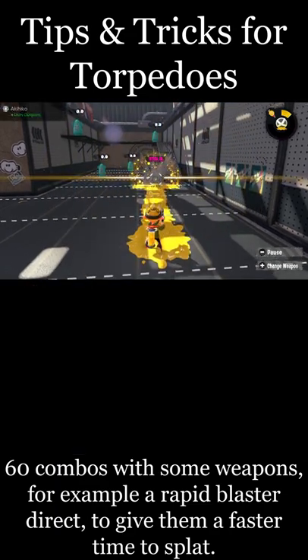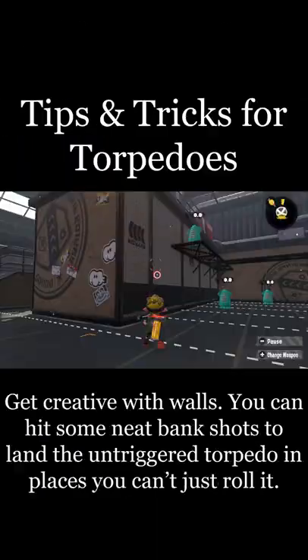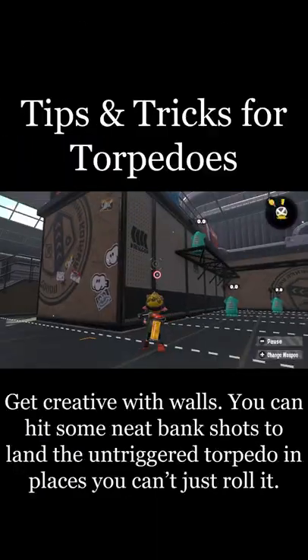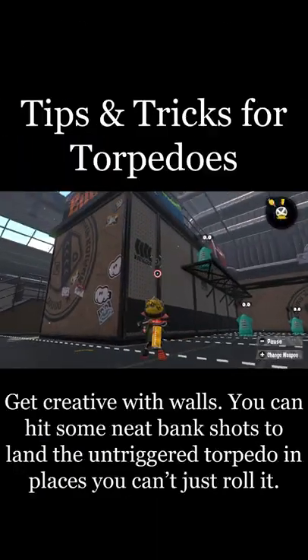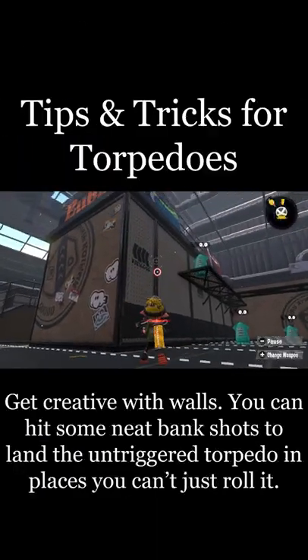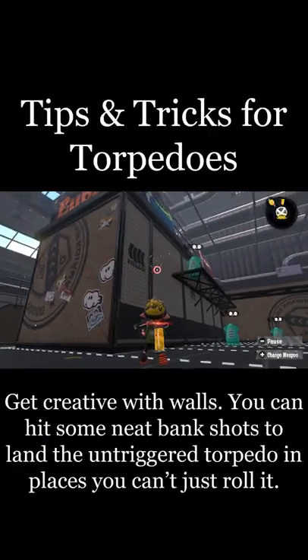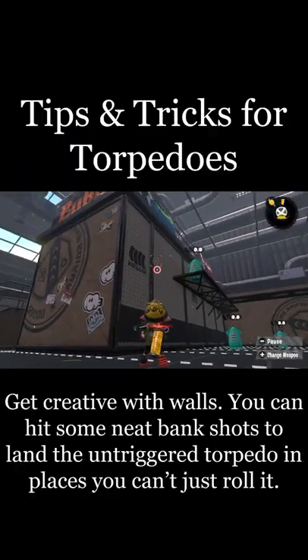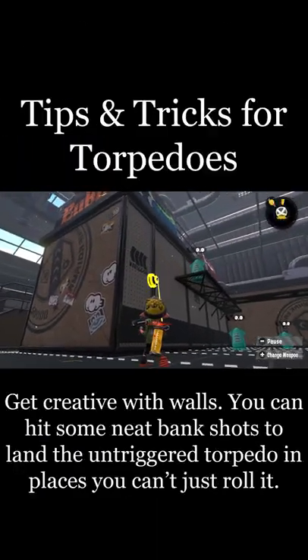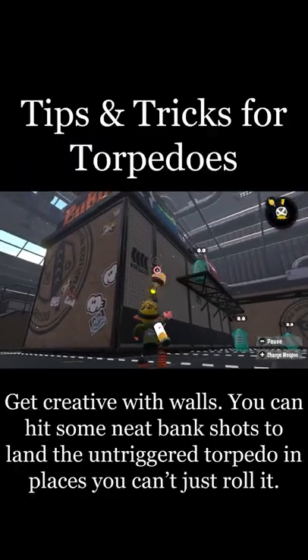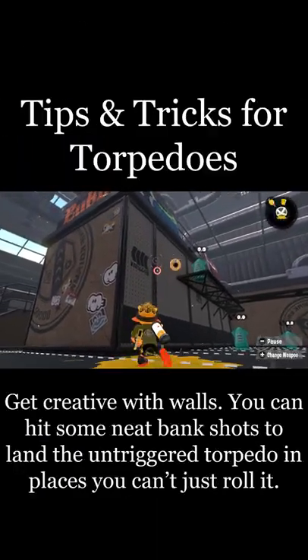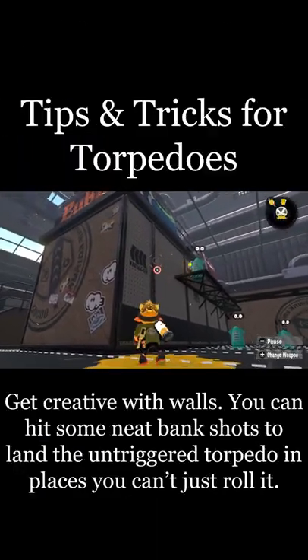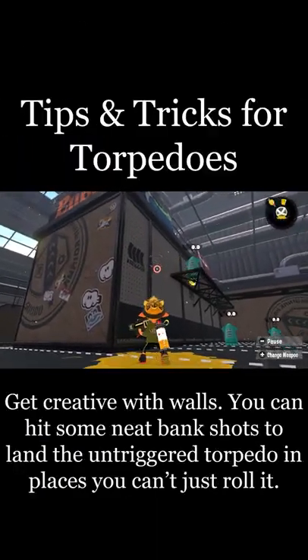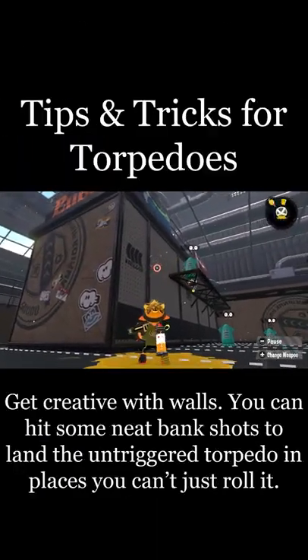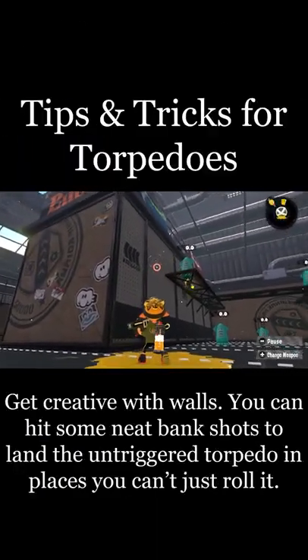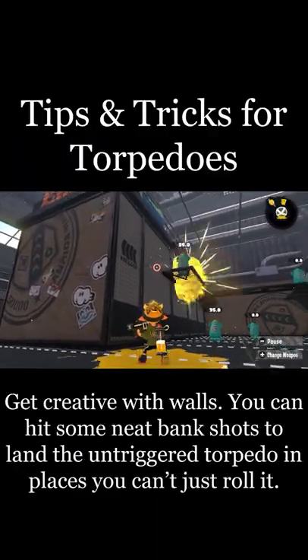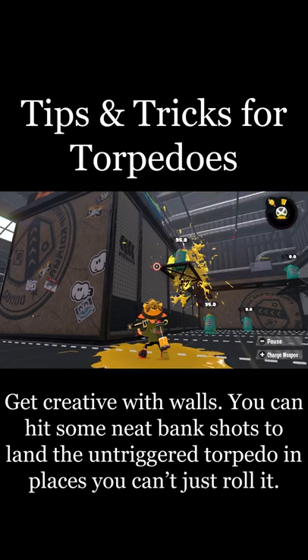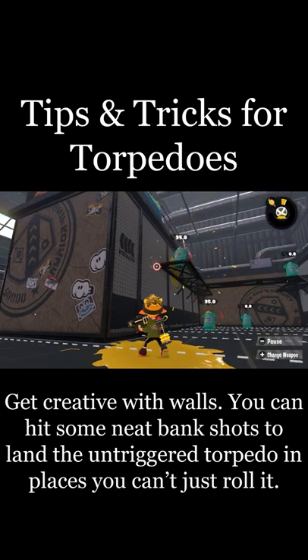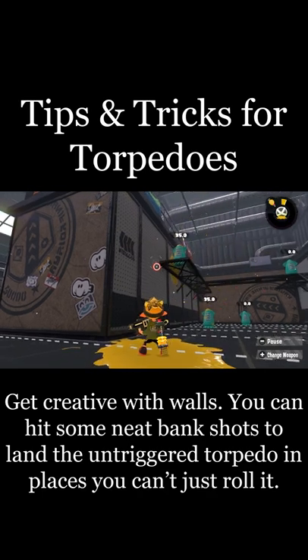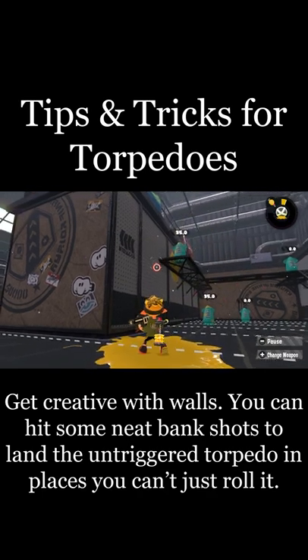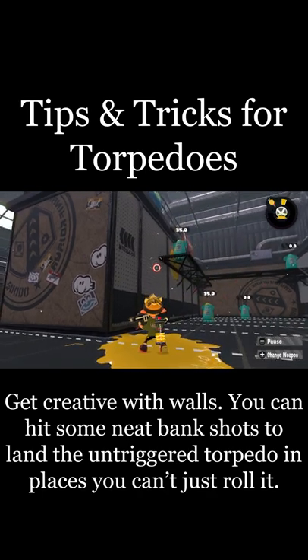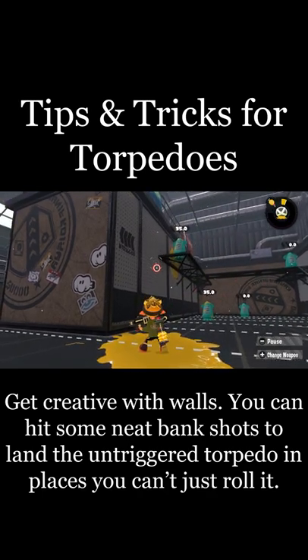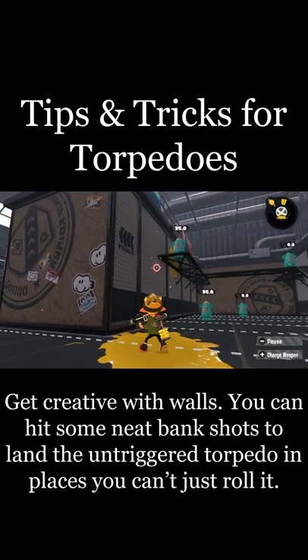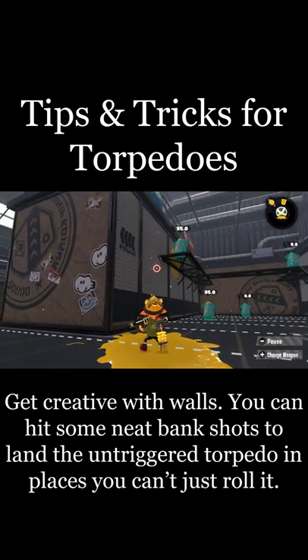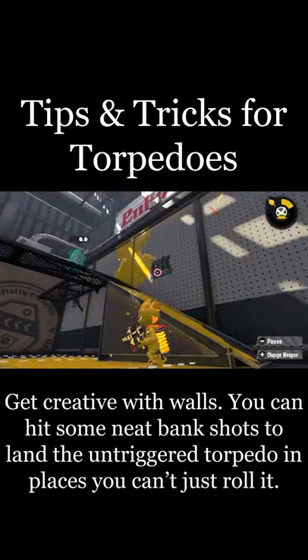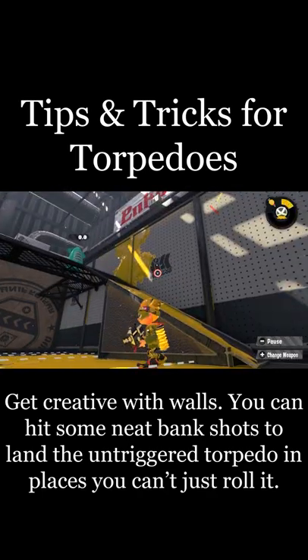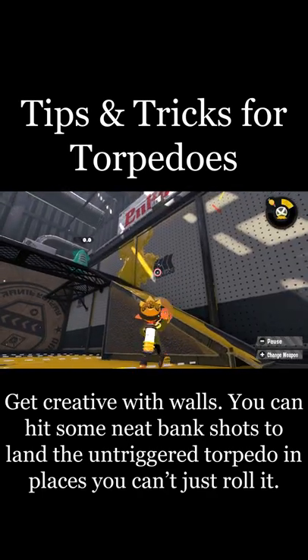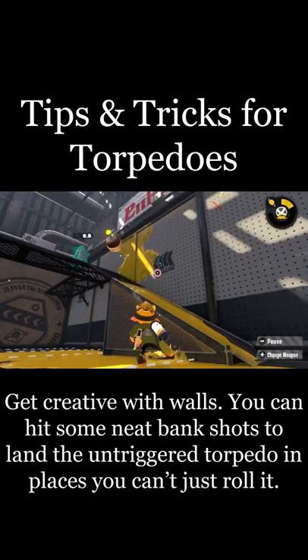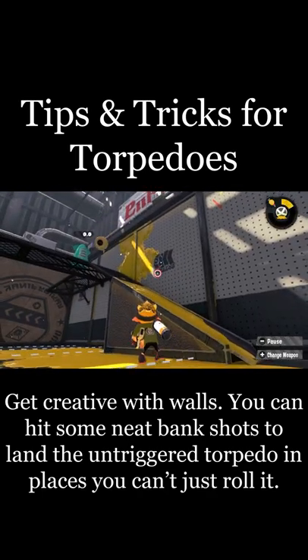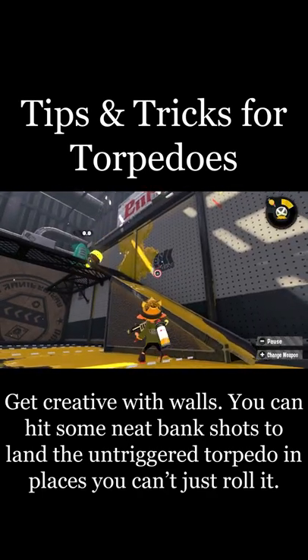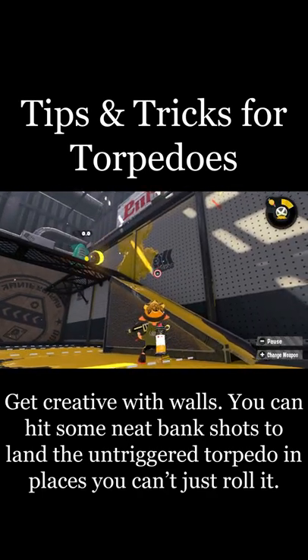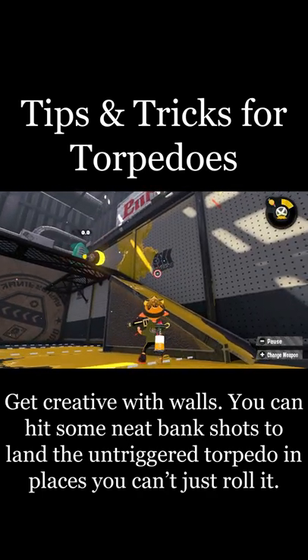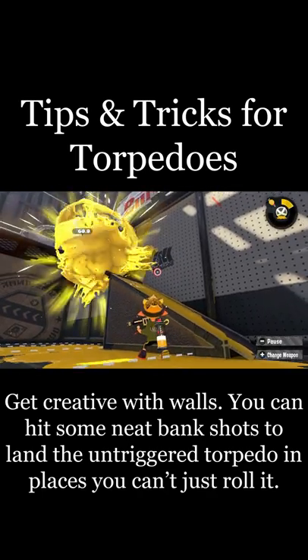Get creative with walls. You can hit some neat bank shots to land the untriggered torpedo in places you can't just roll it.